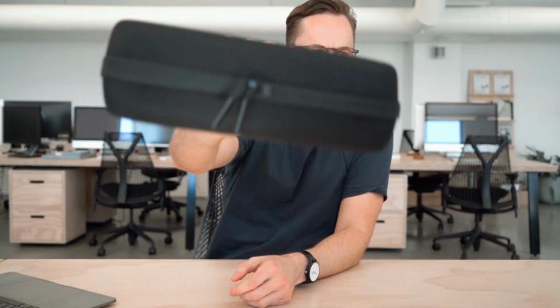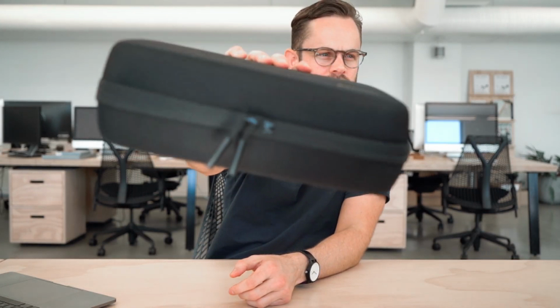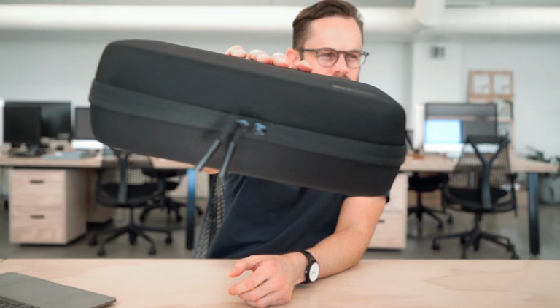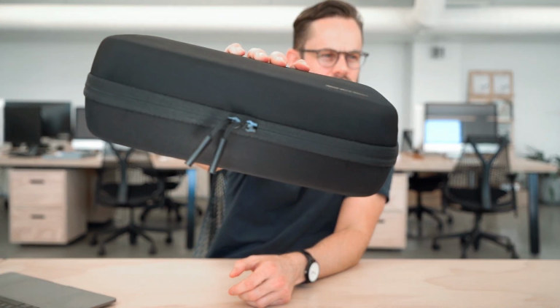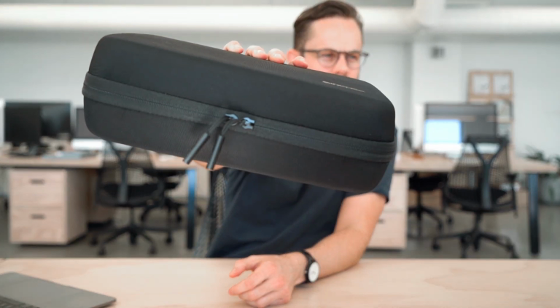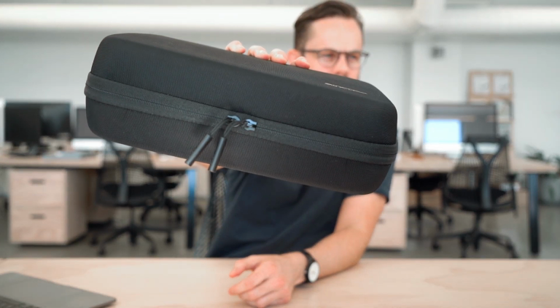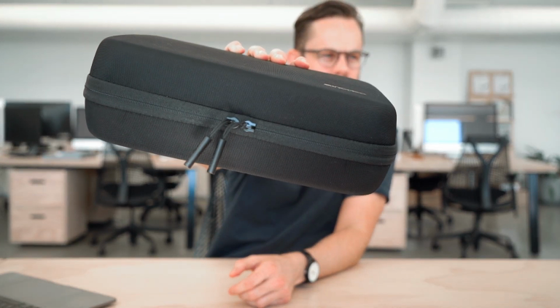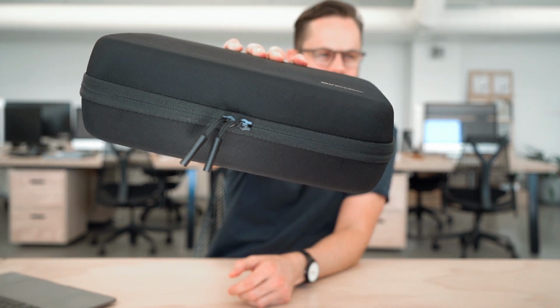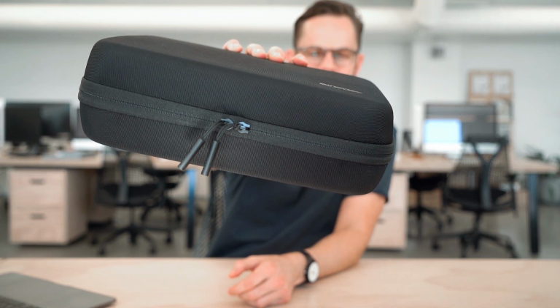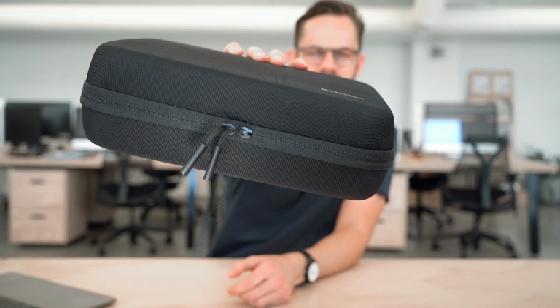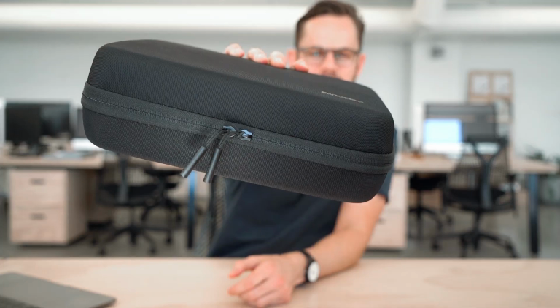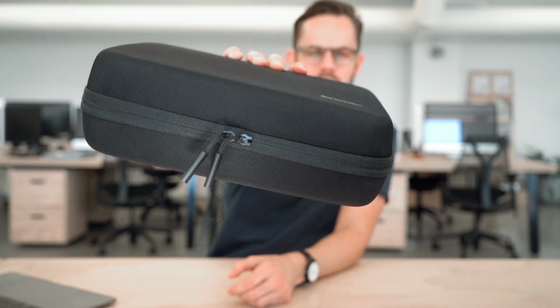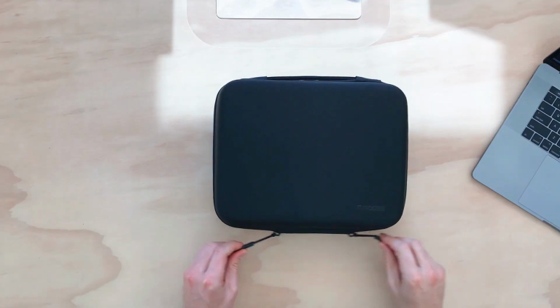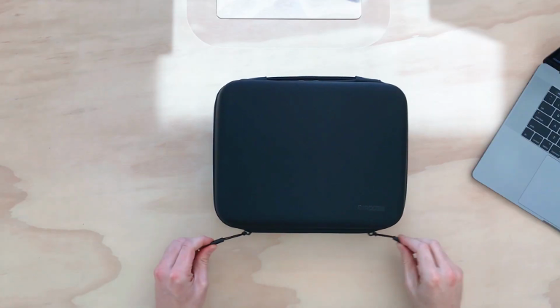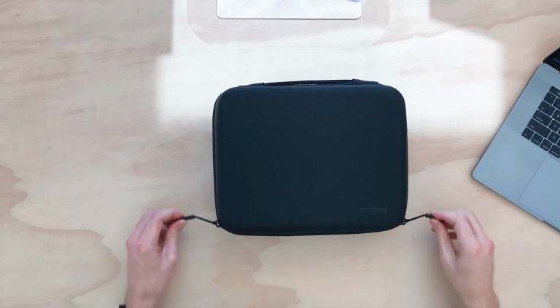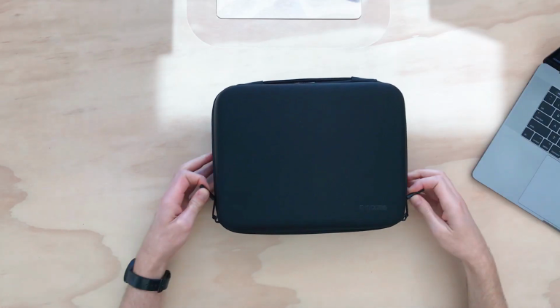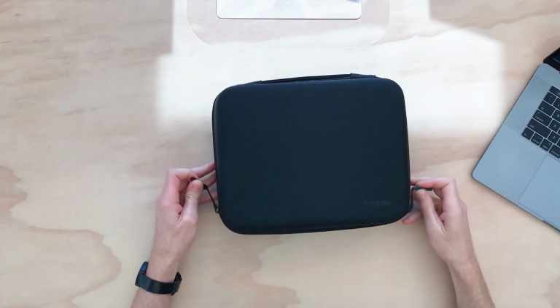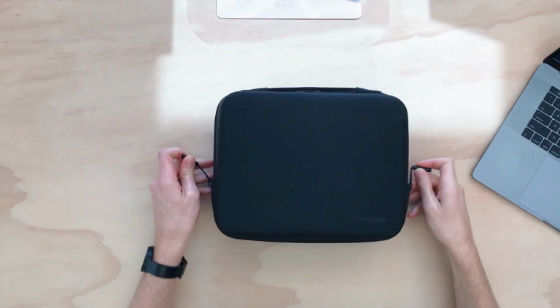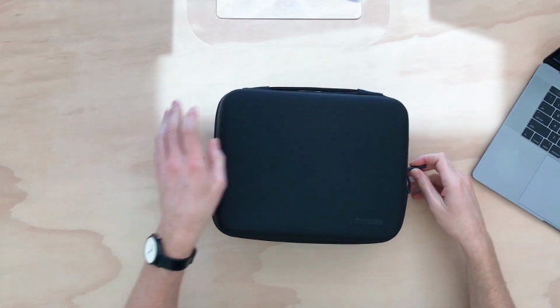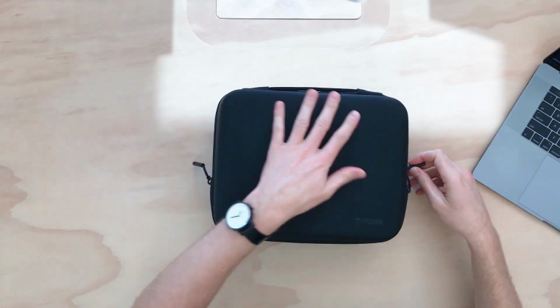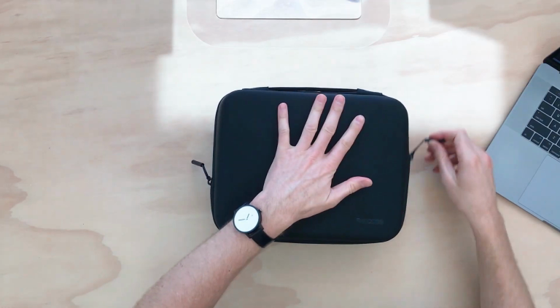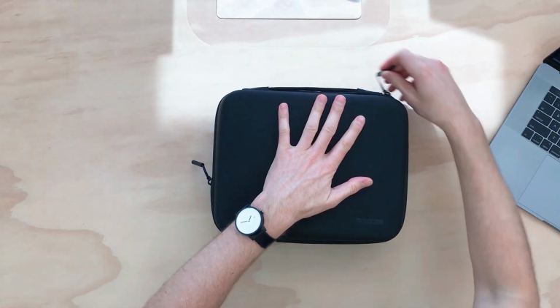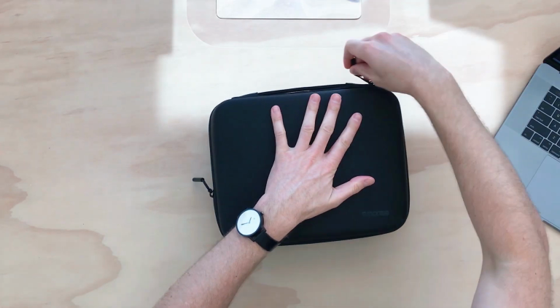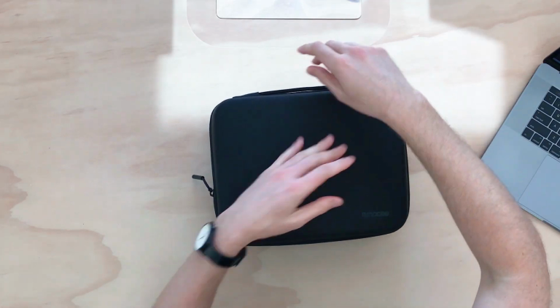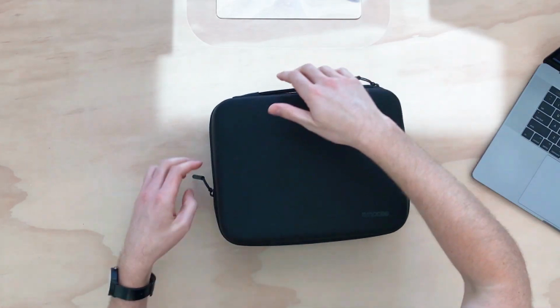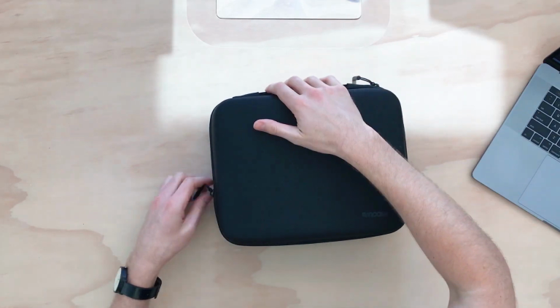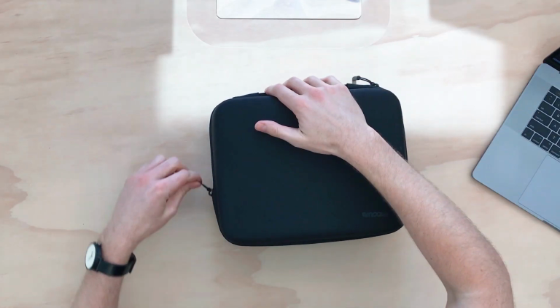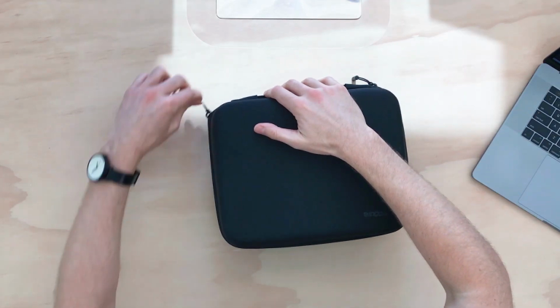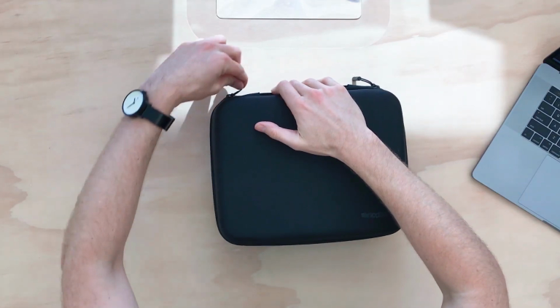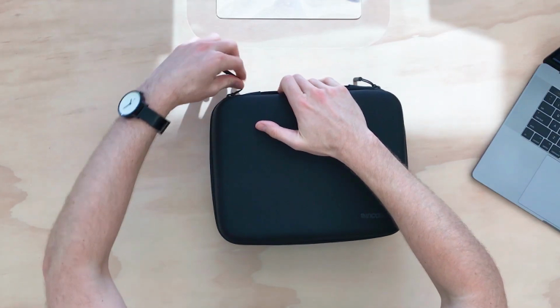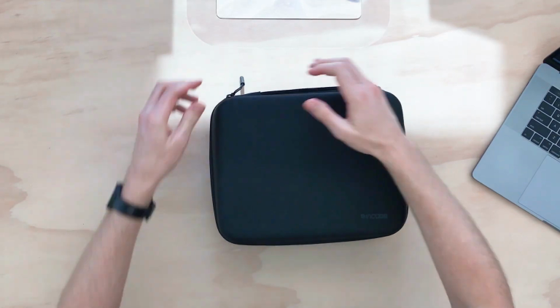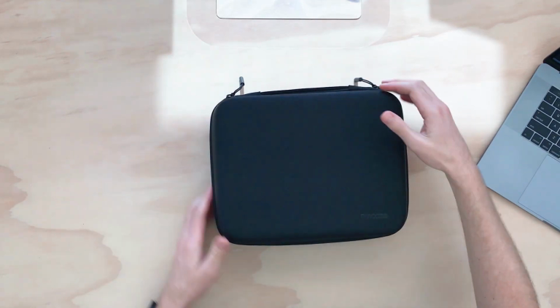There are two zipper pulls on the front, which is really cool, and nice slippery zips, which is good.